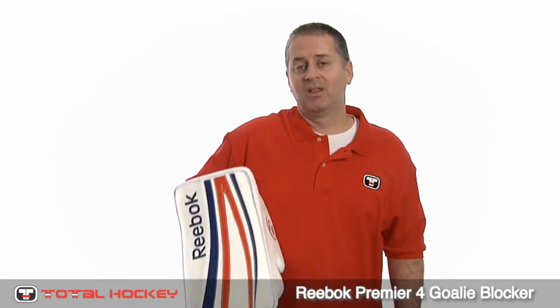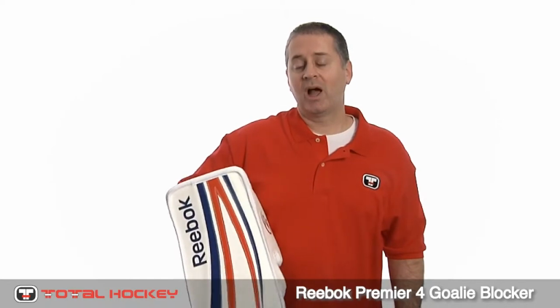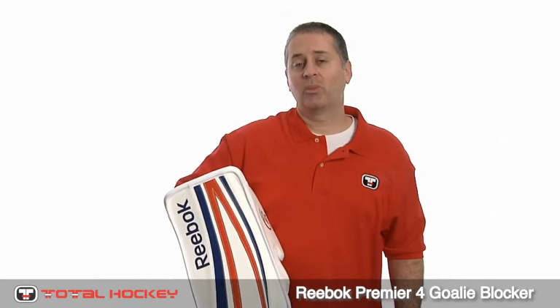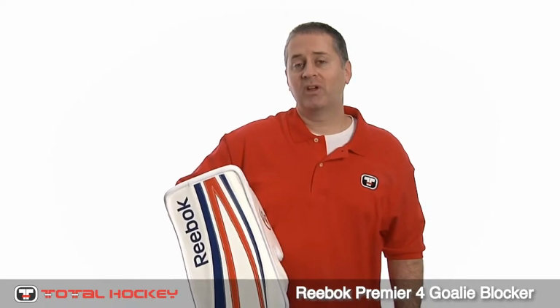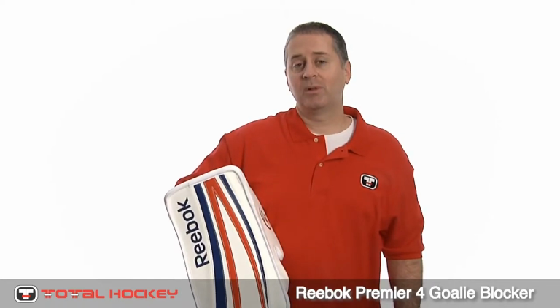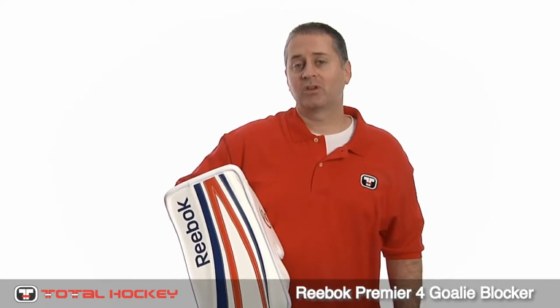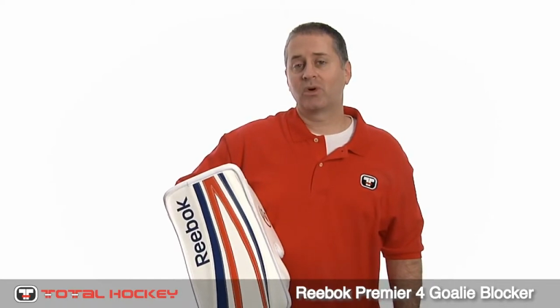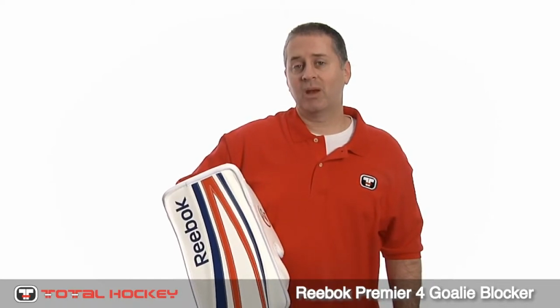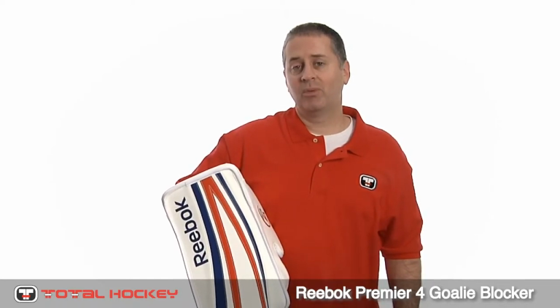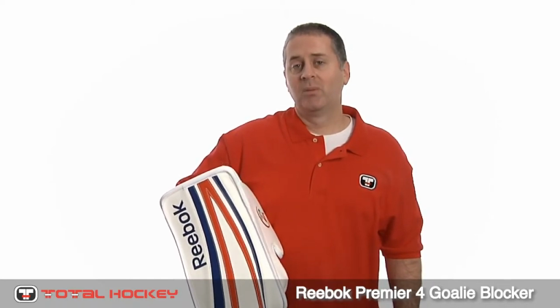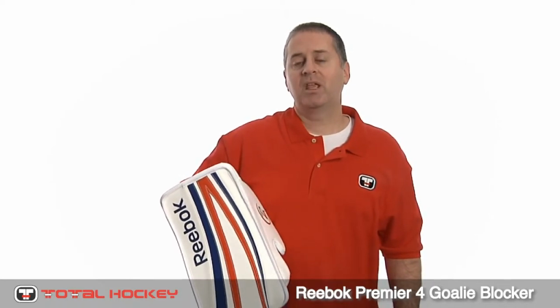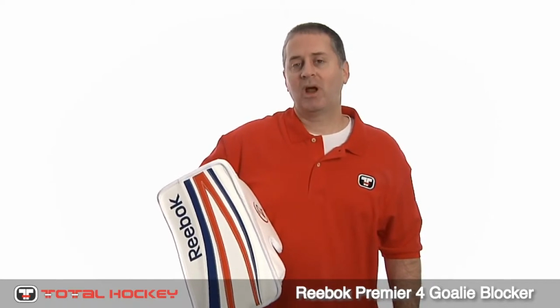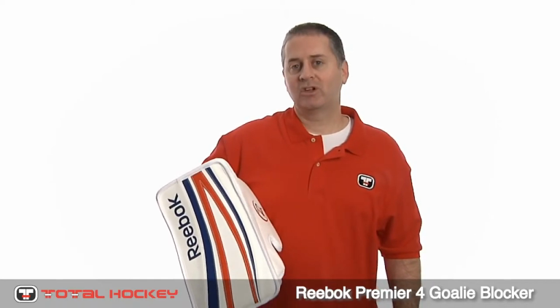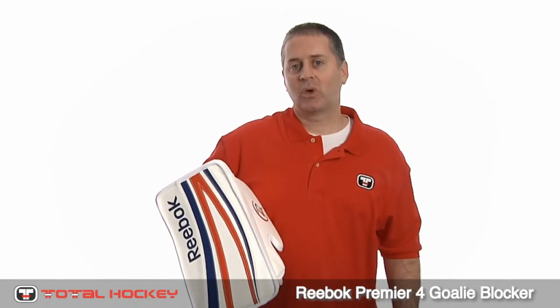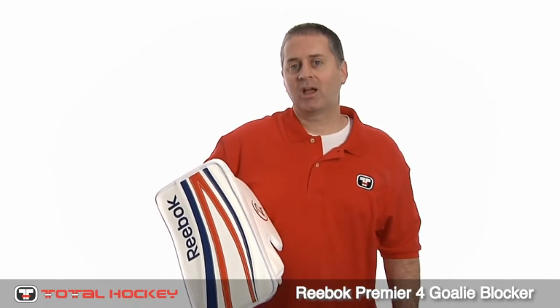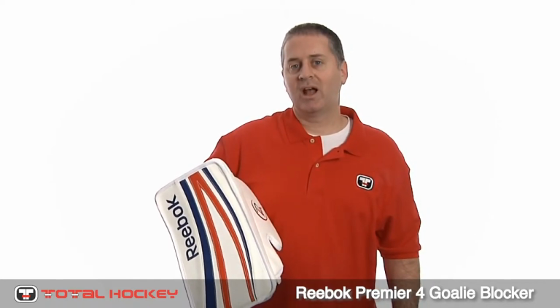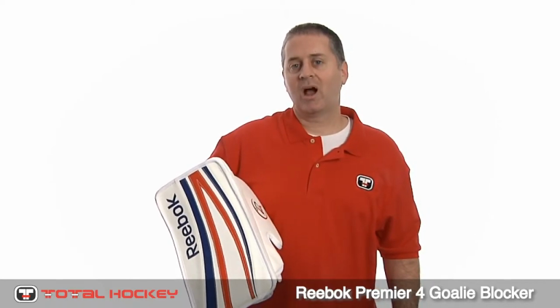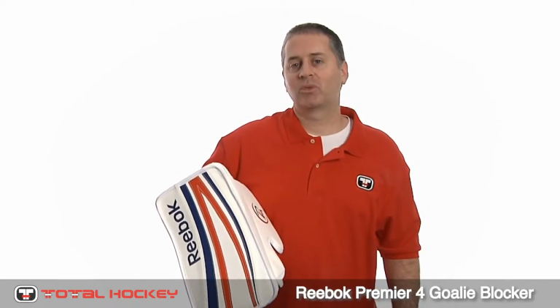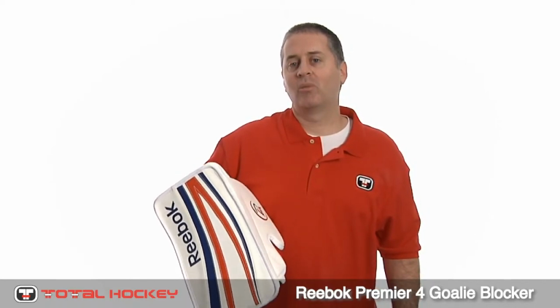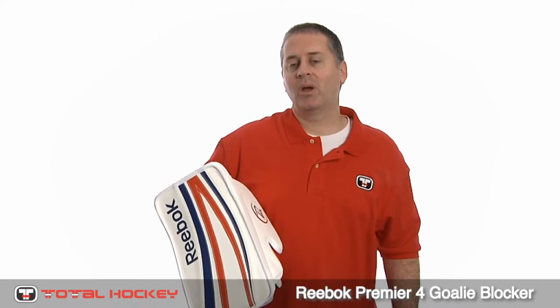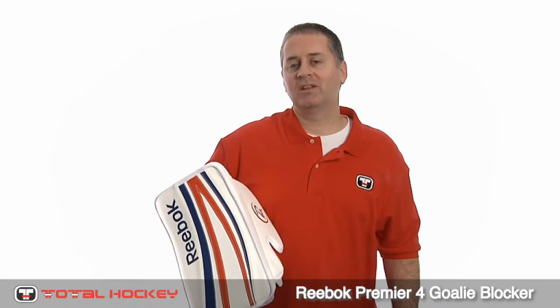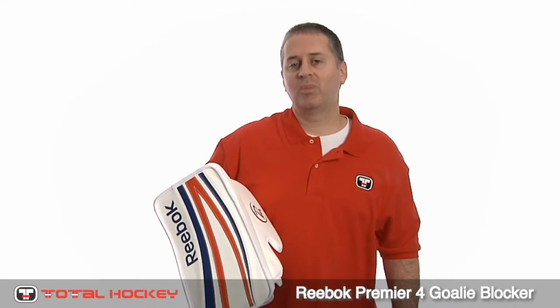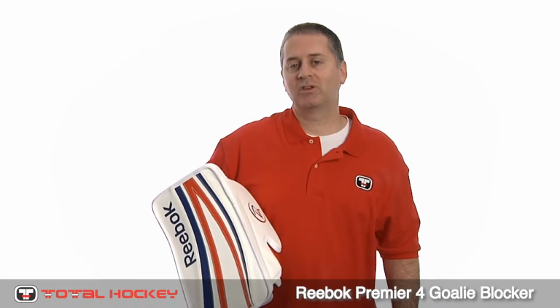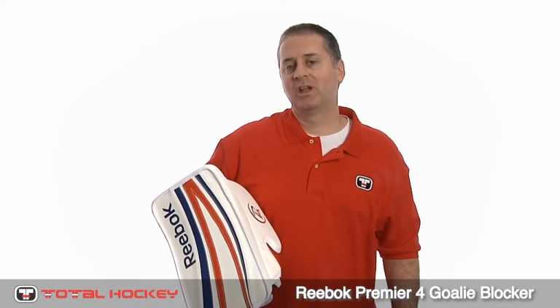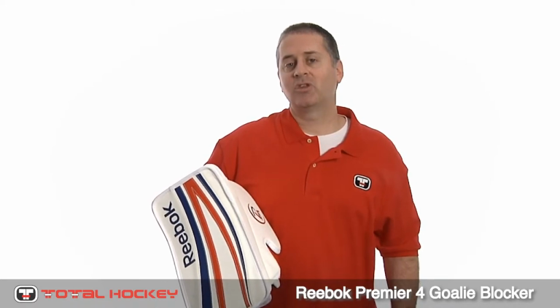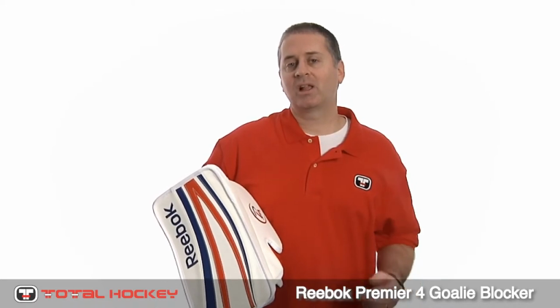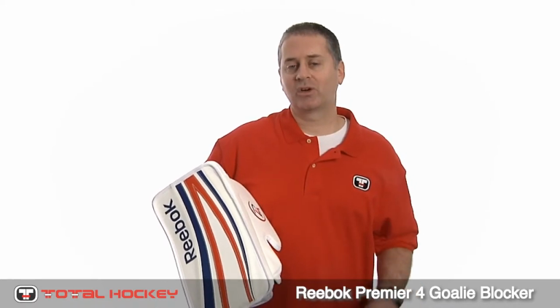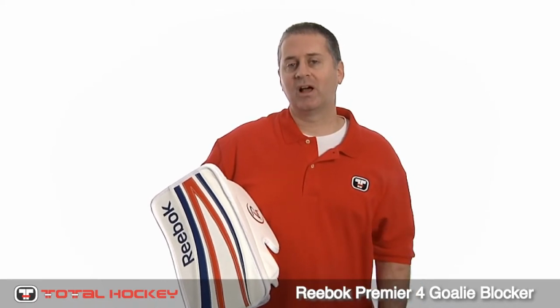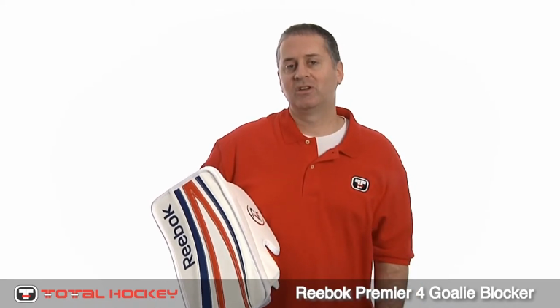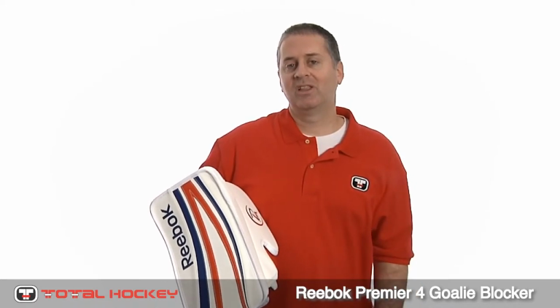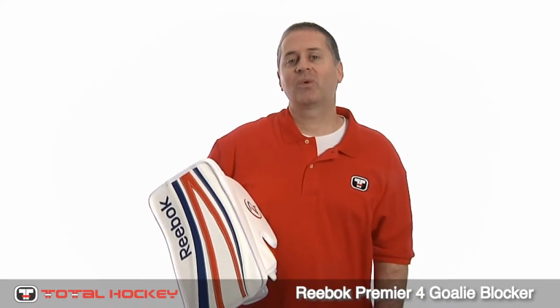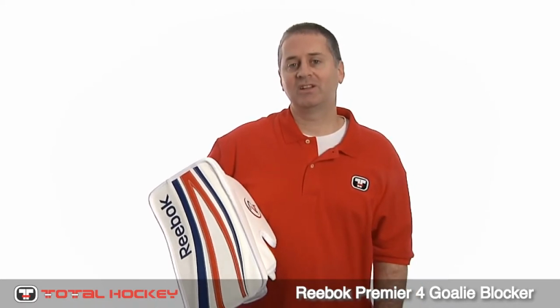The blocker will be available in stores in April, but keep your eyes on TotalHockey.com as we'll have more updates and pictures as we get closer to launch. Thanks for watching.